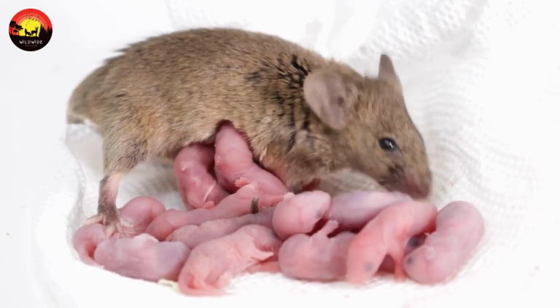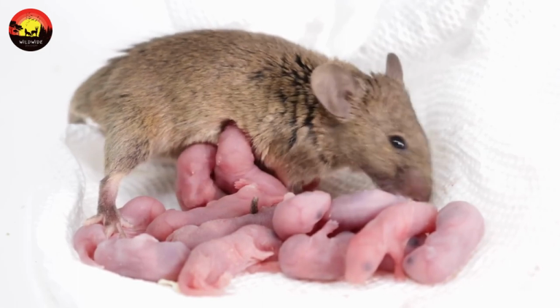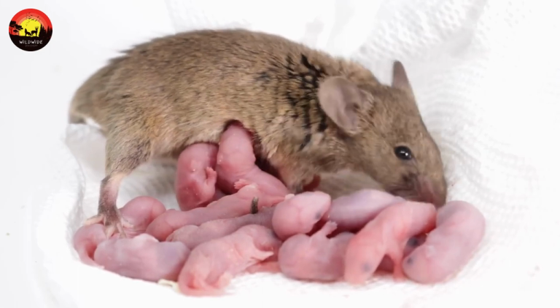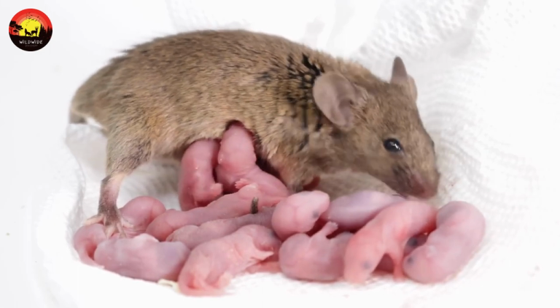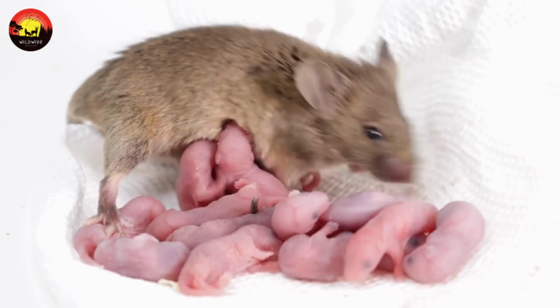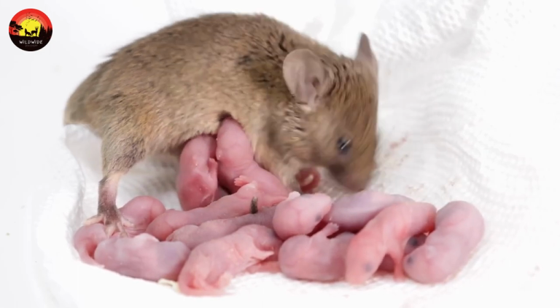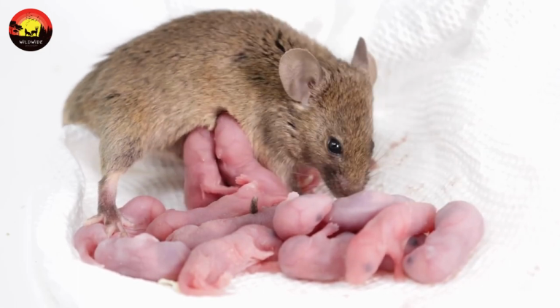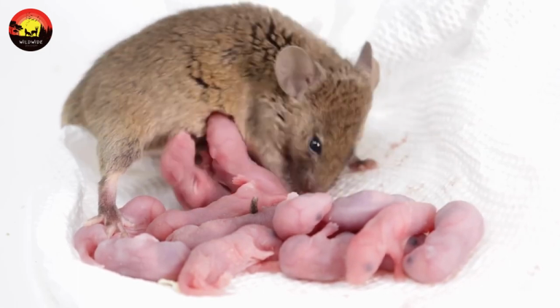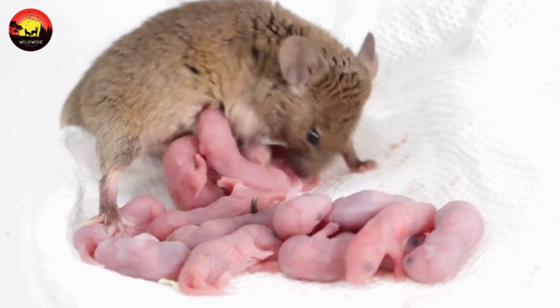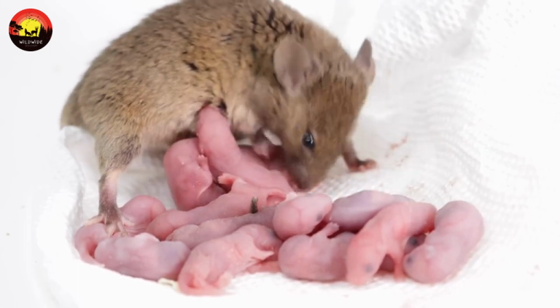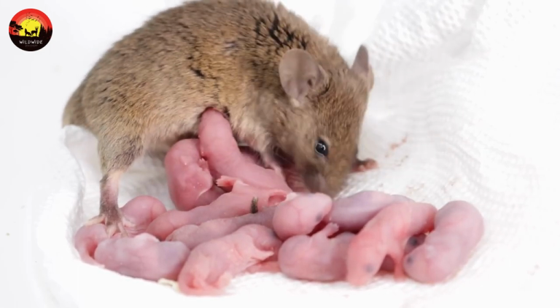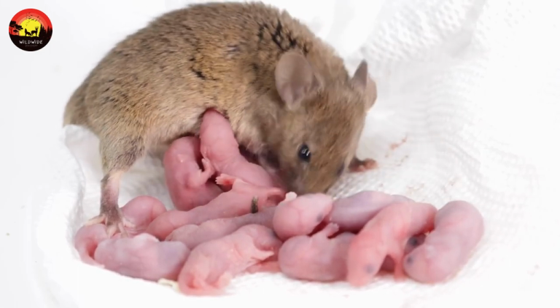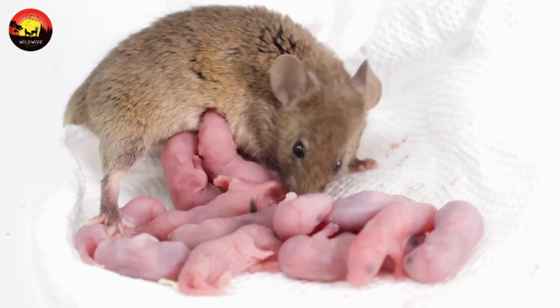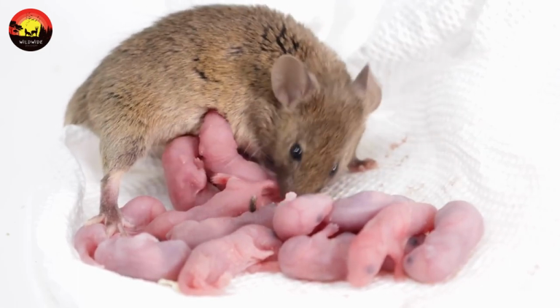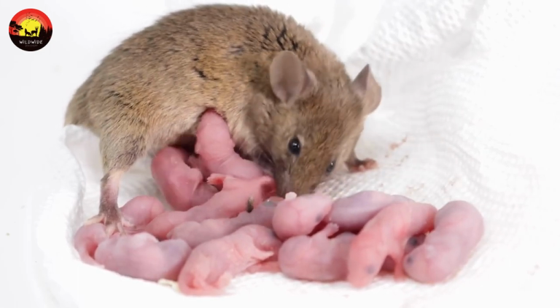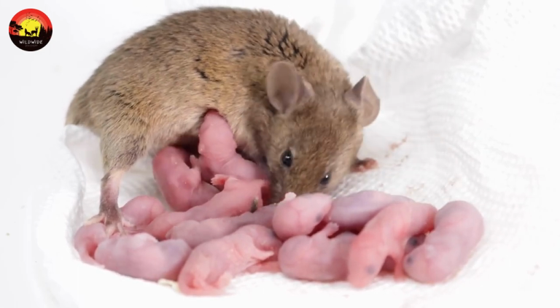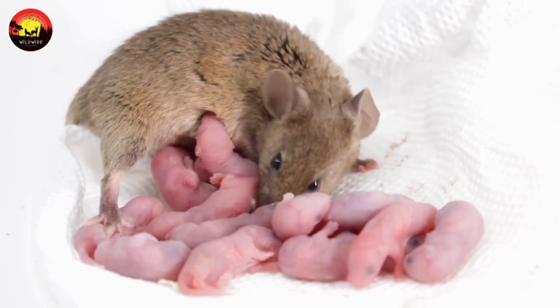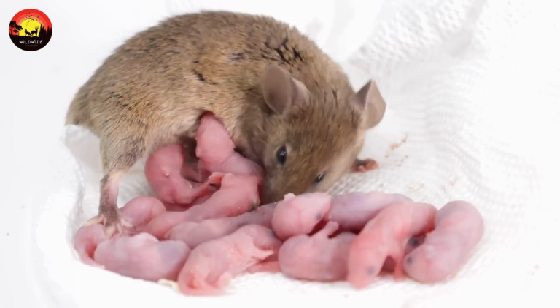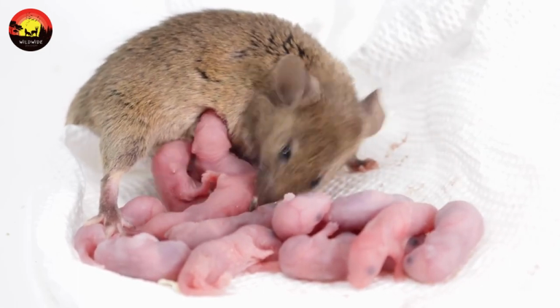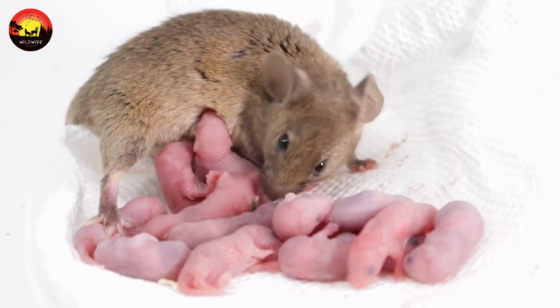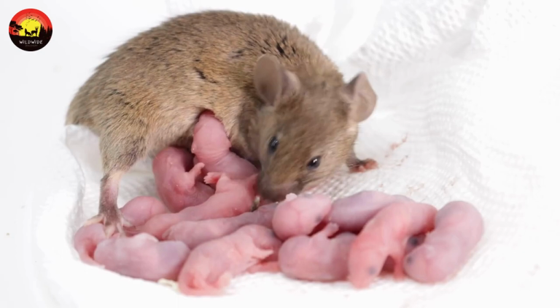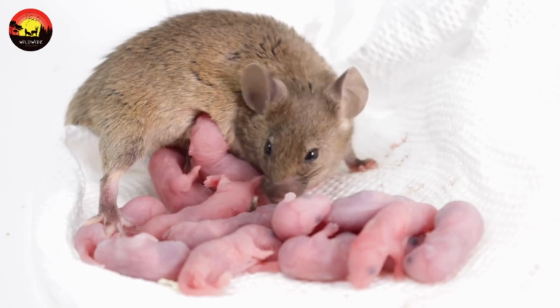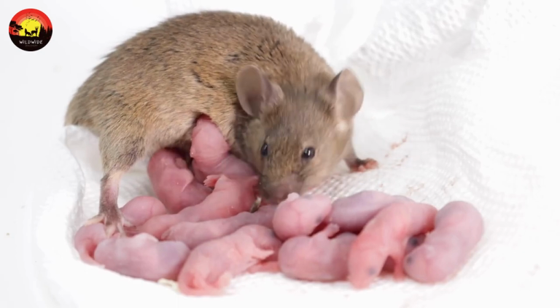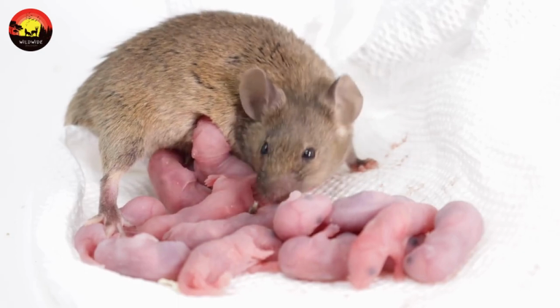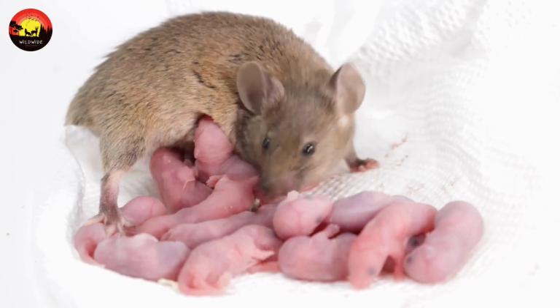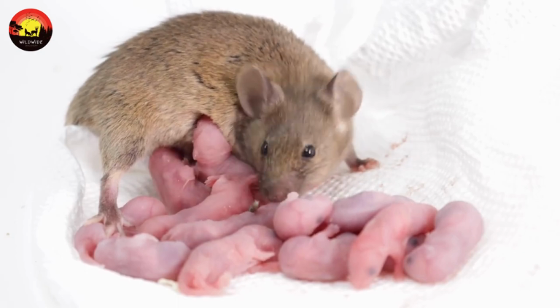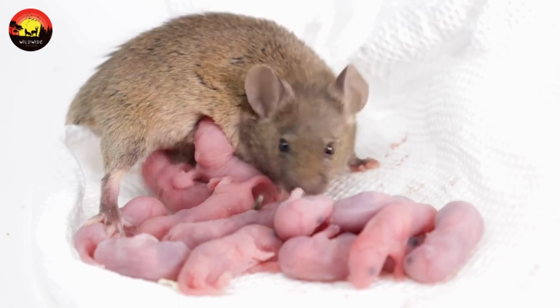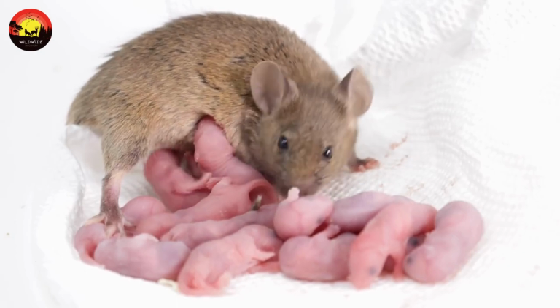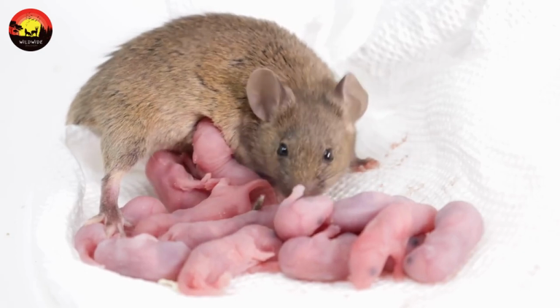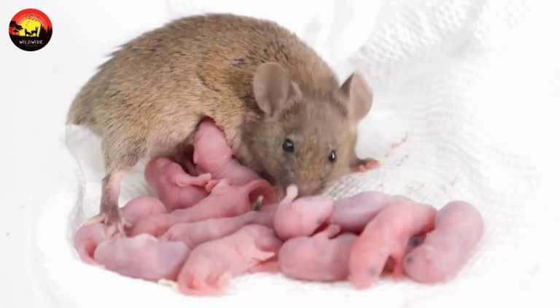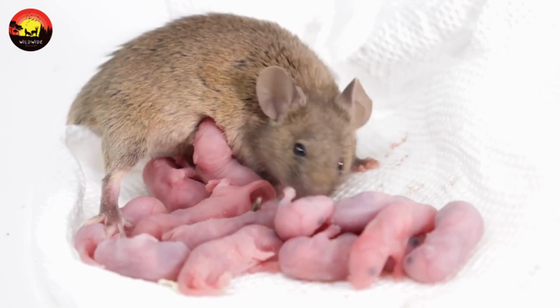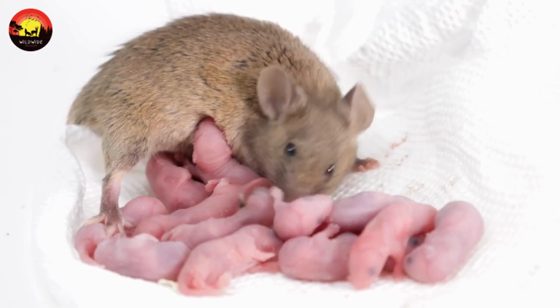At about 21 days, the young are weaned from their mother and may begin to take short trips away from the nest to explore their surroundings.